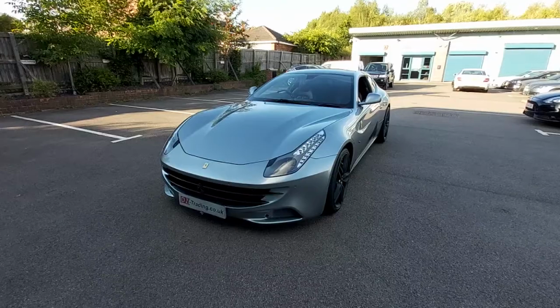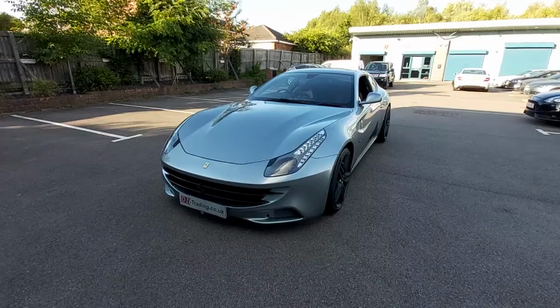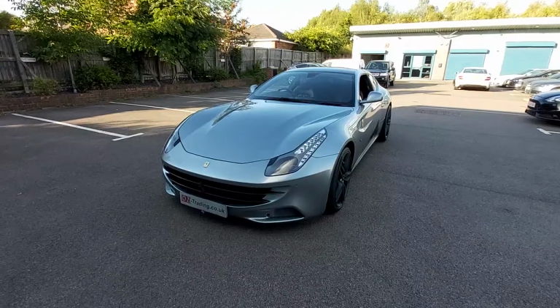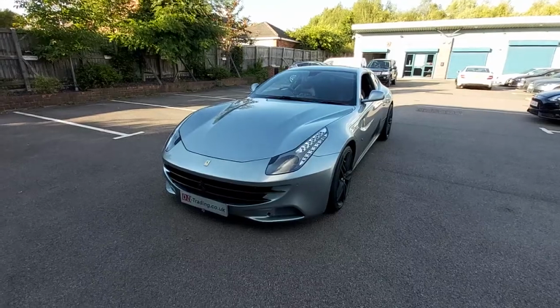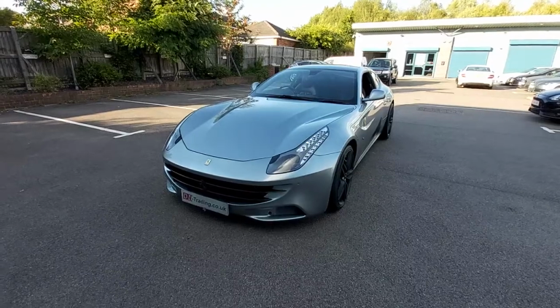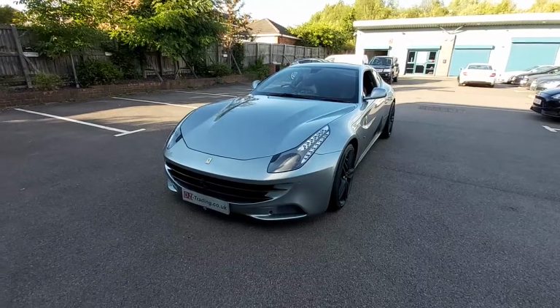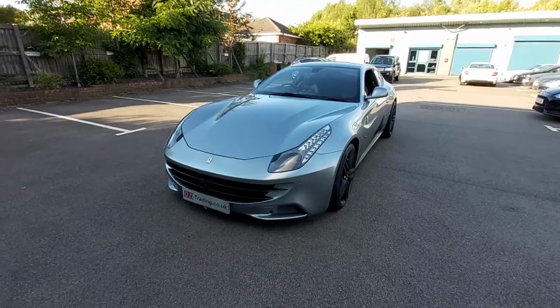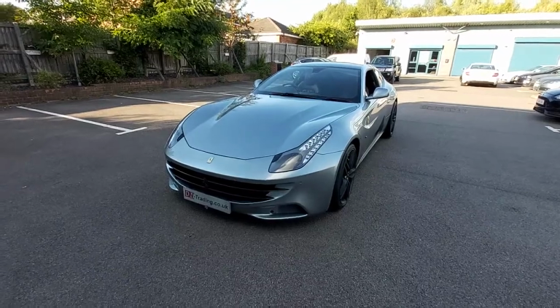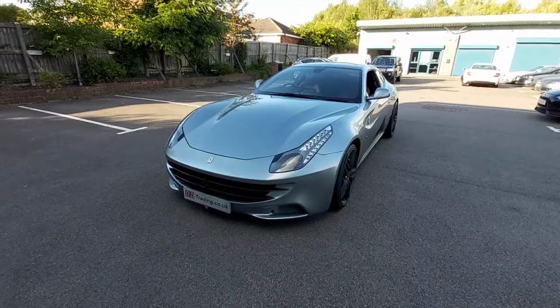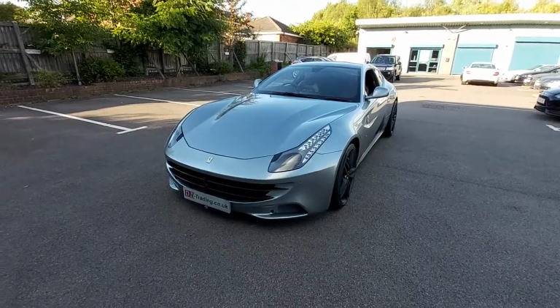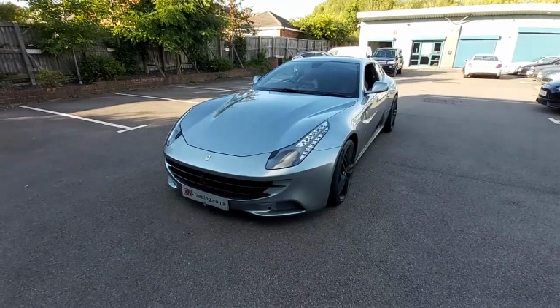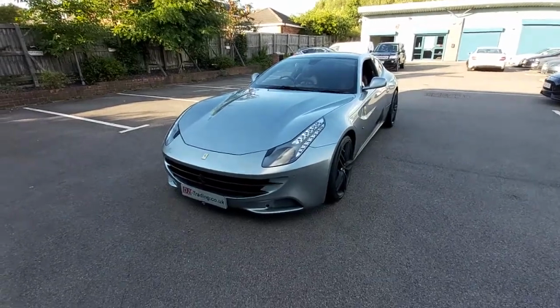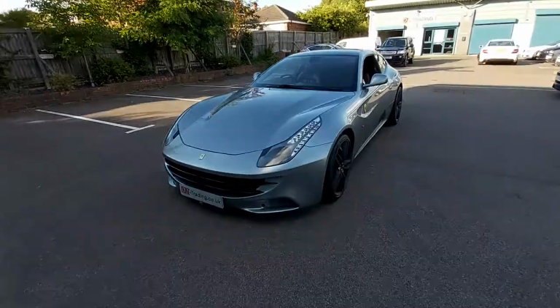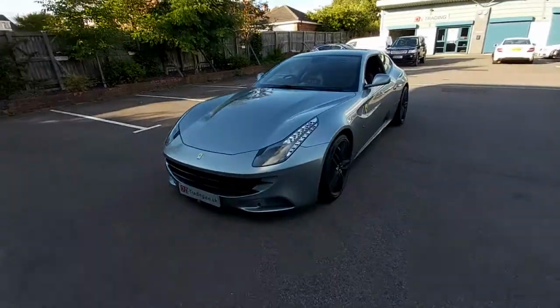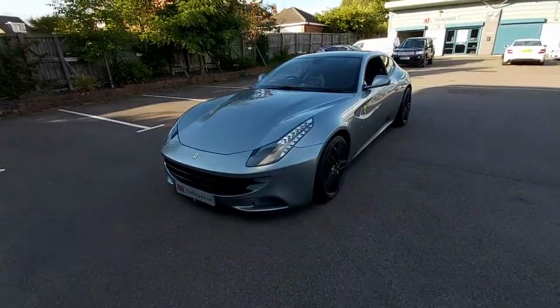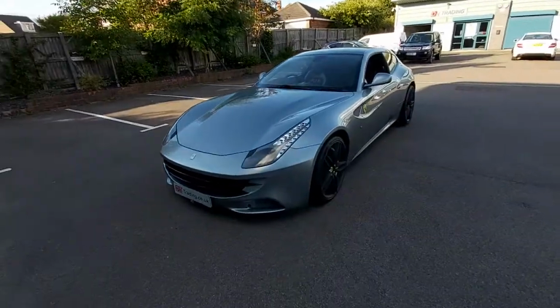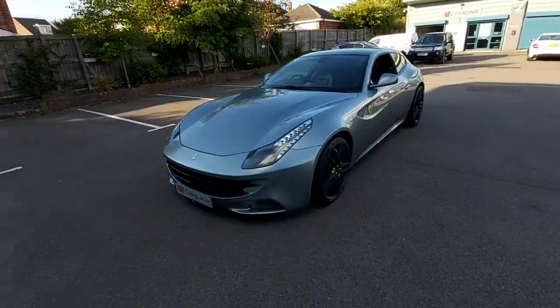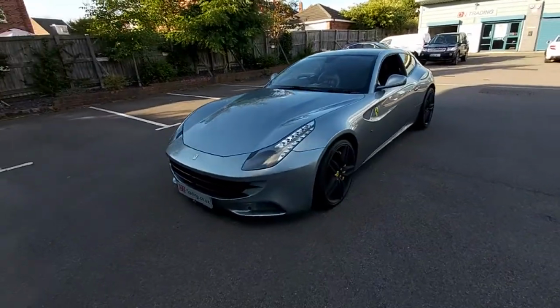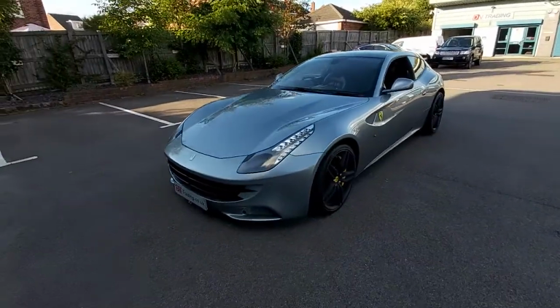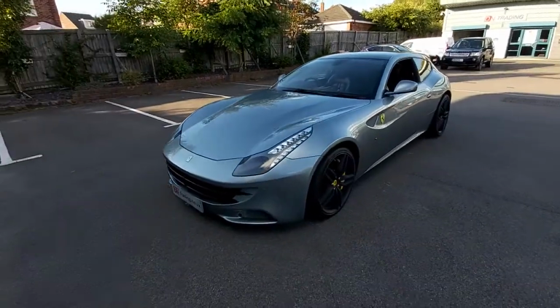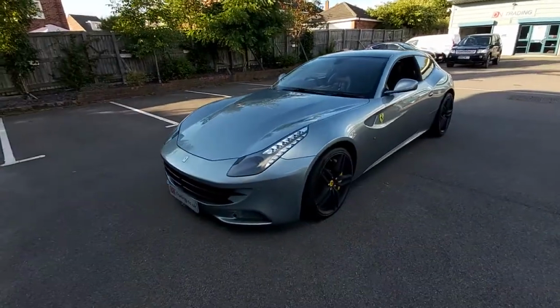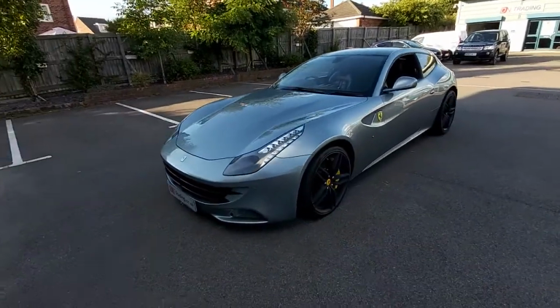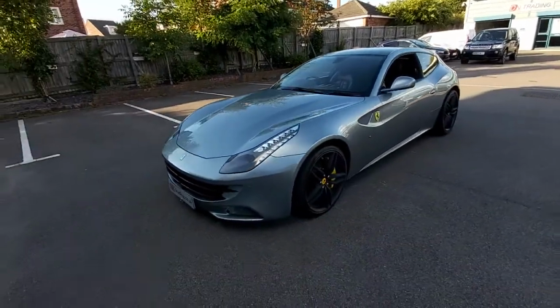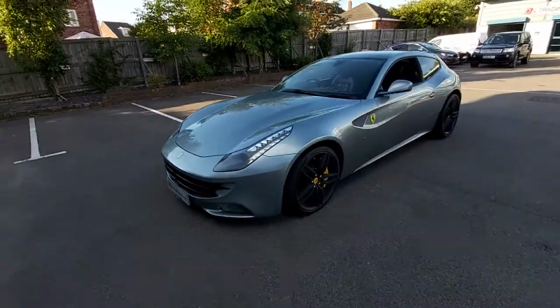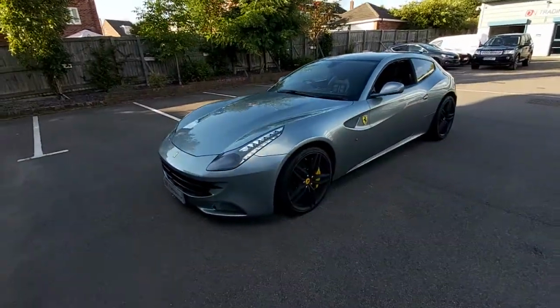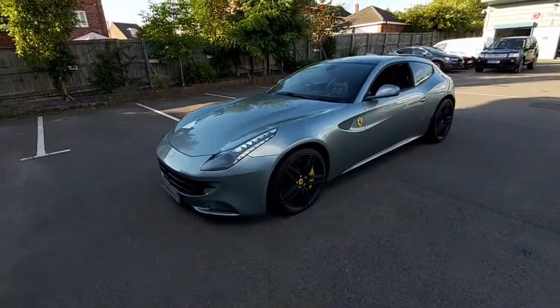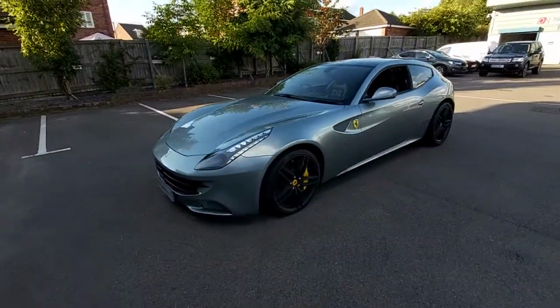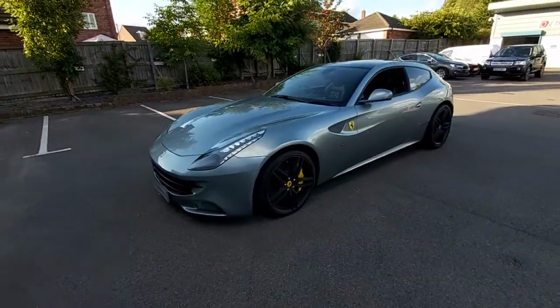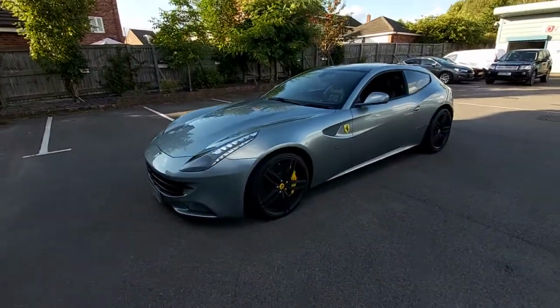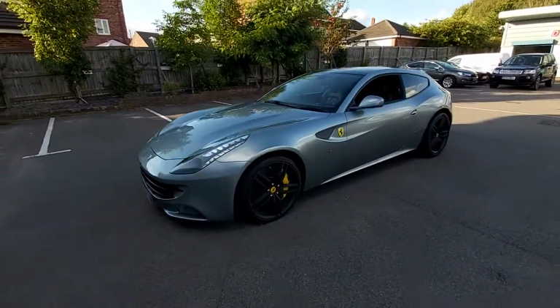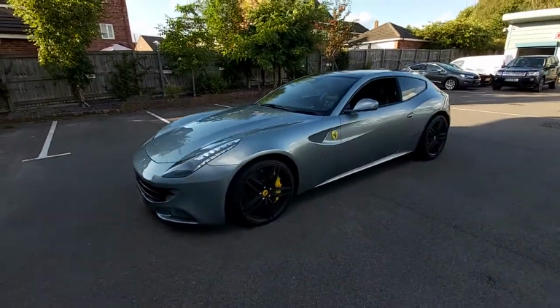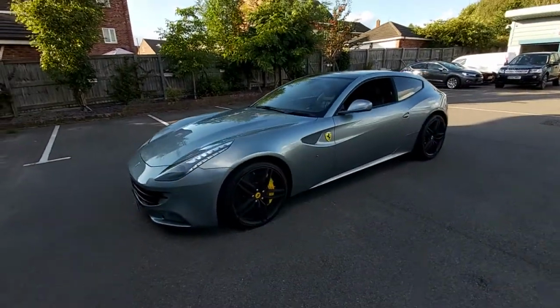Hello! Welcome to this video of the Ferrari FF.